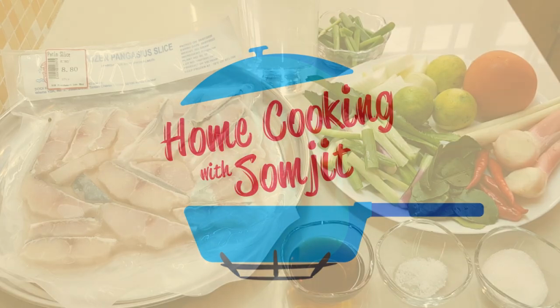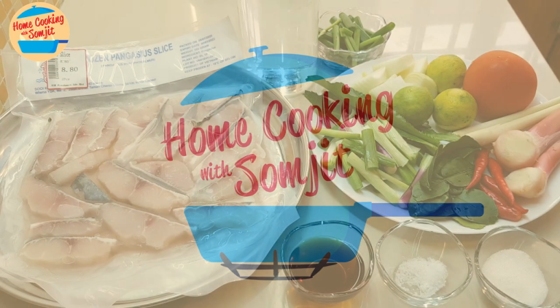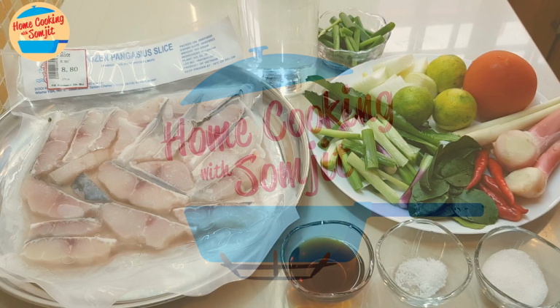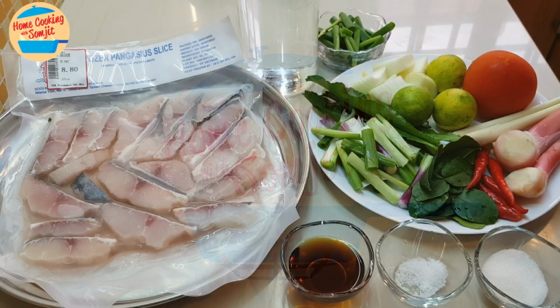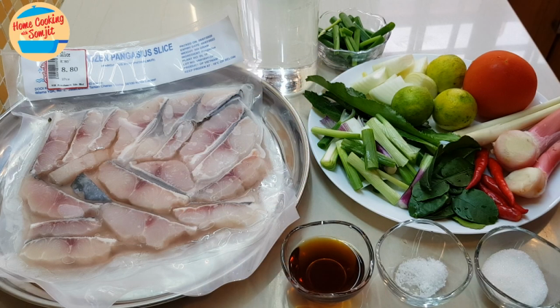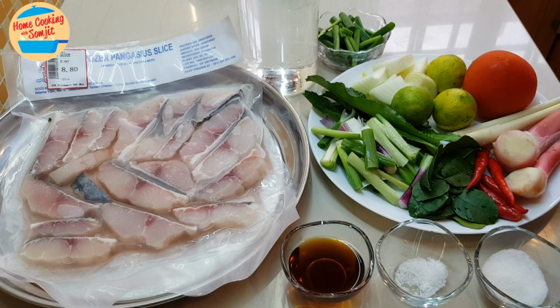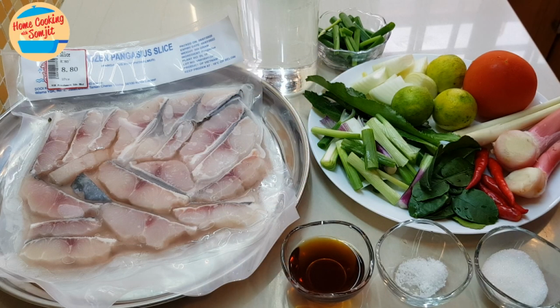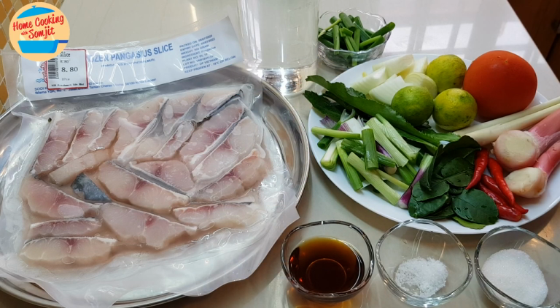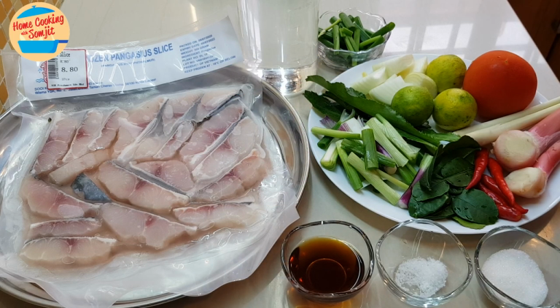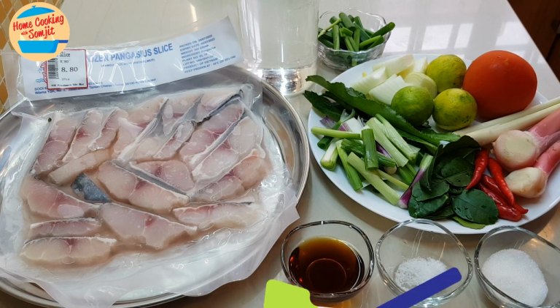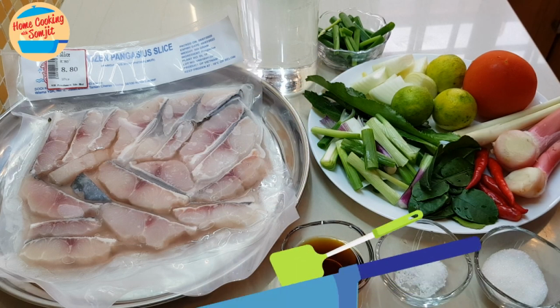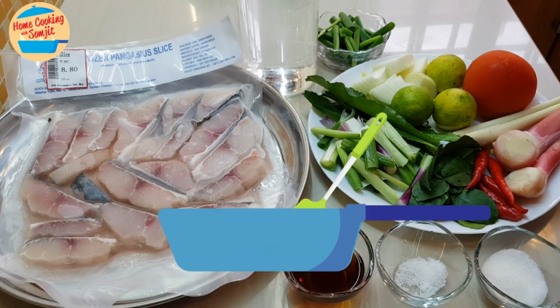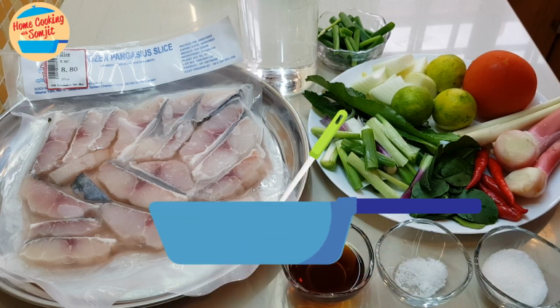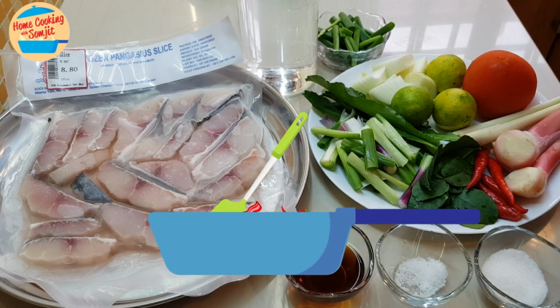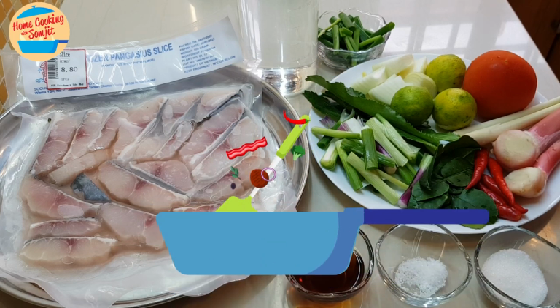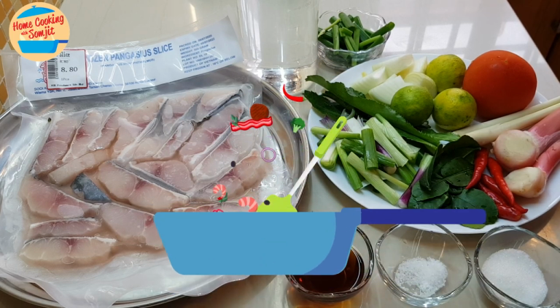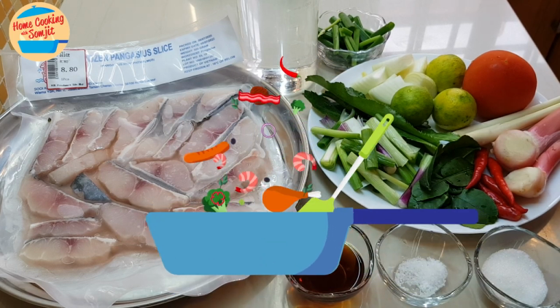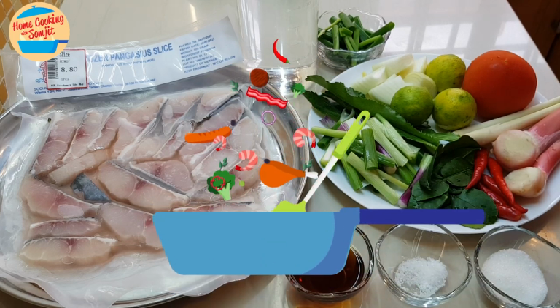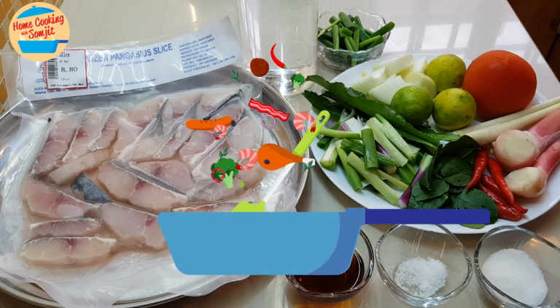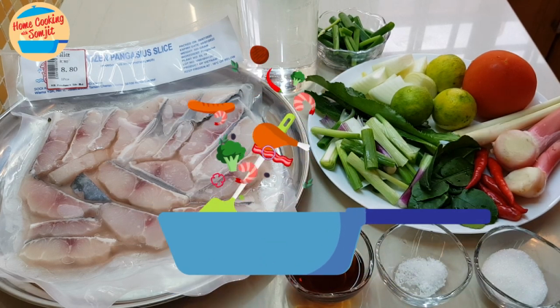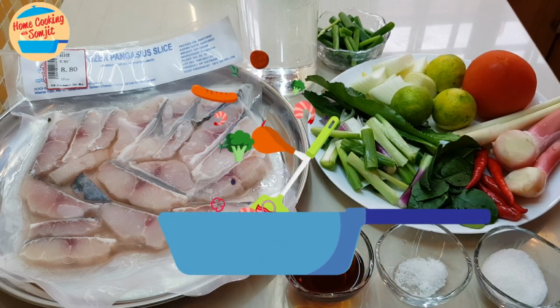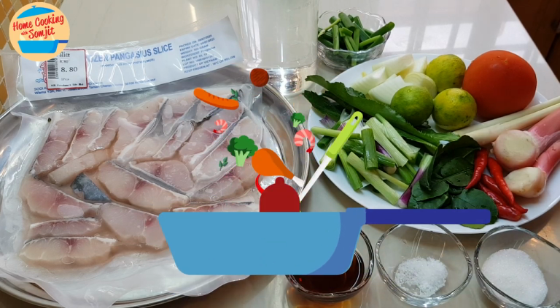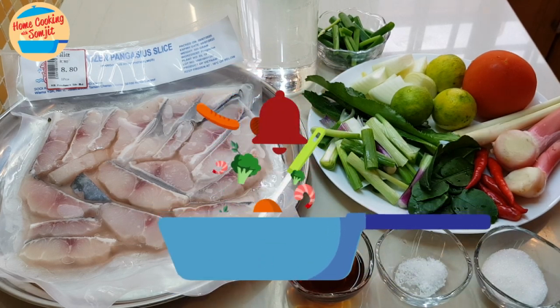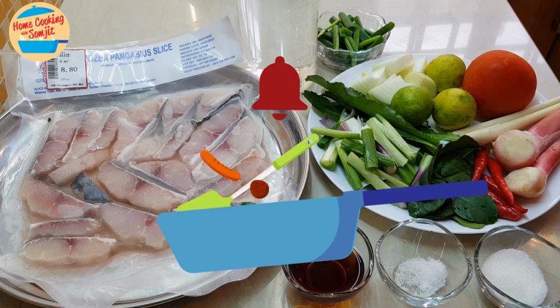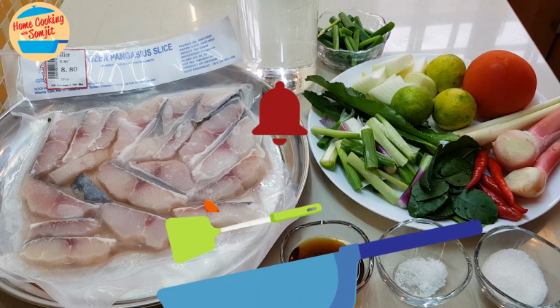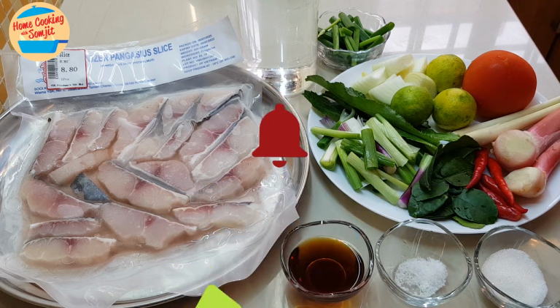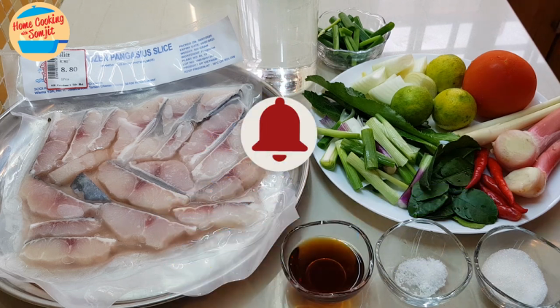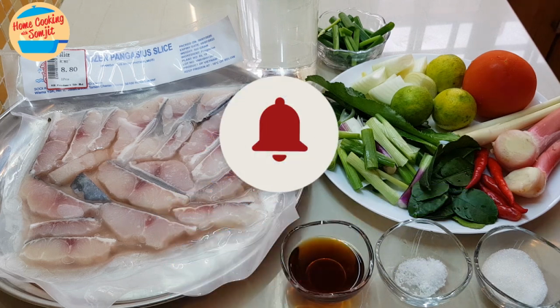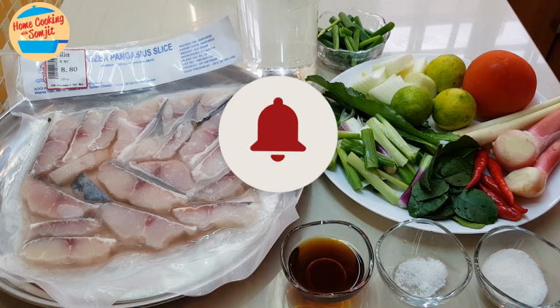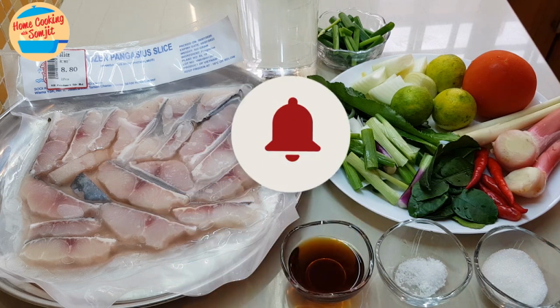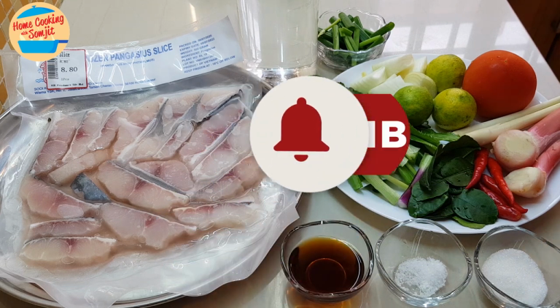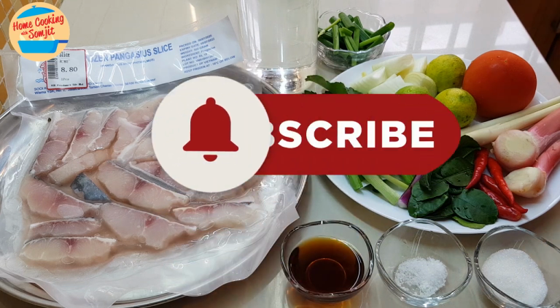Hello, welcome to home cooking with Somjit. Today, I'm going to cook a very simple spicy fish soup.